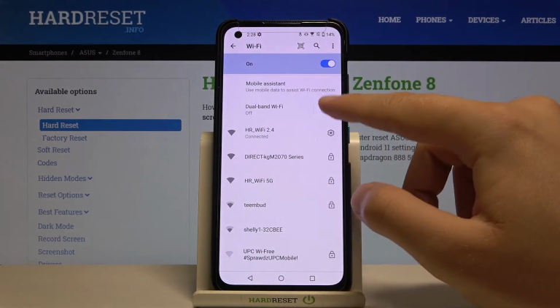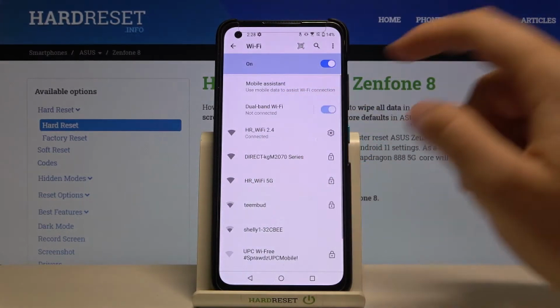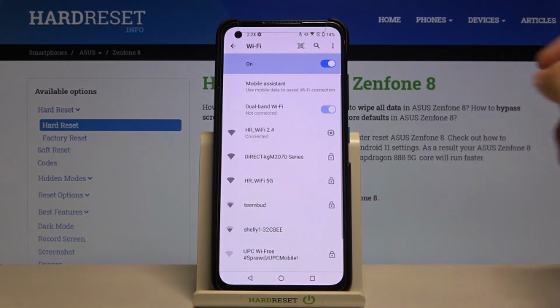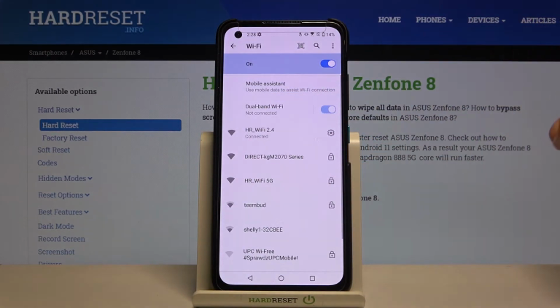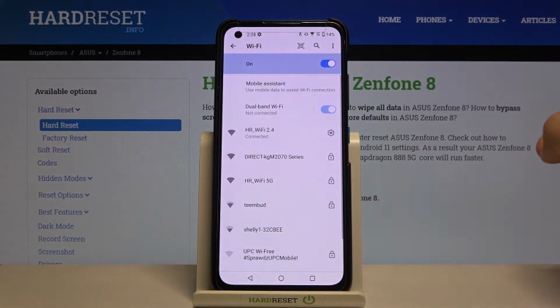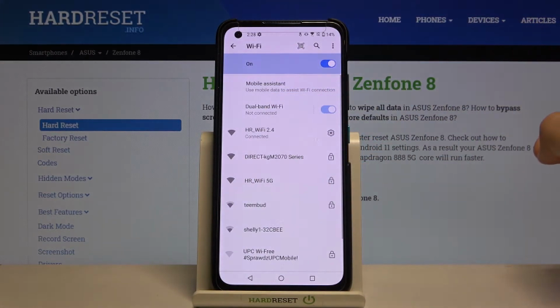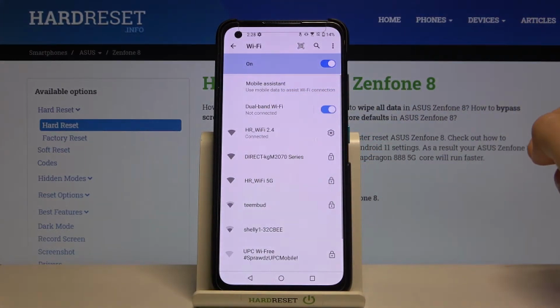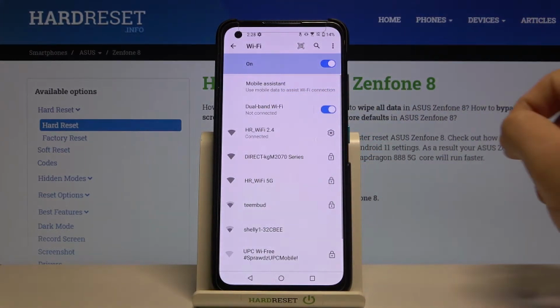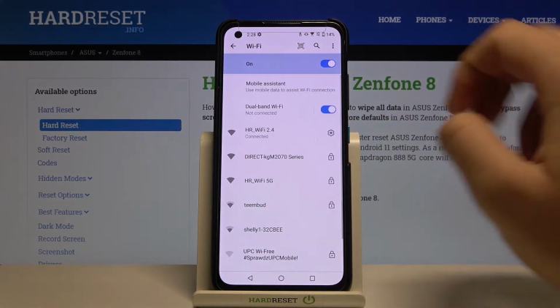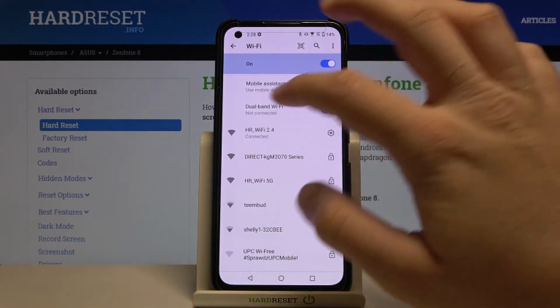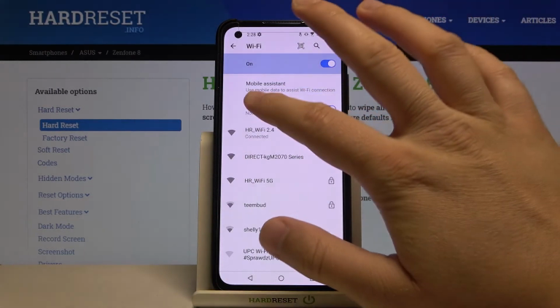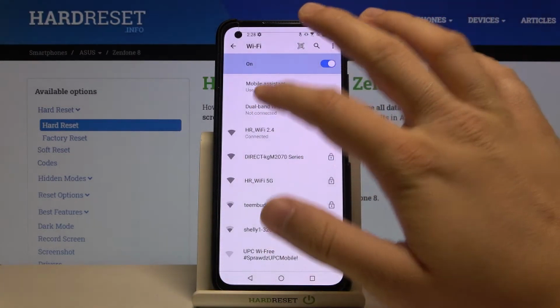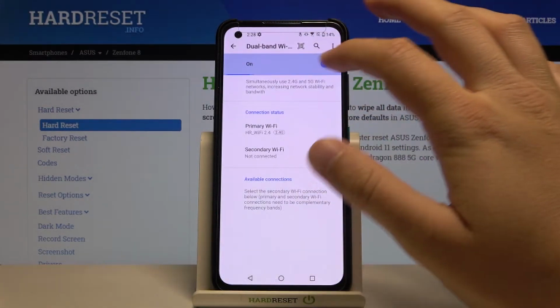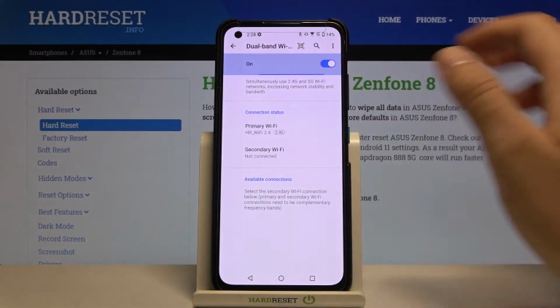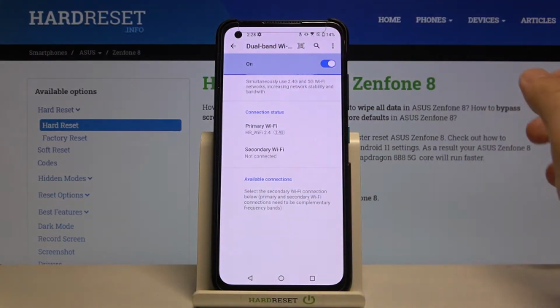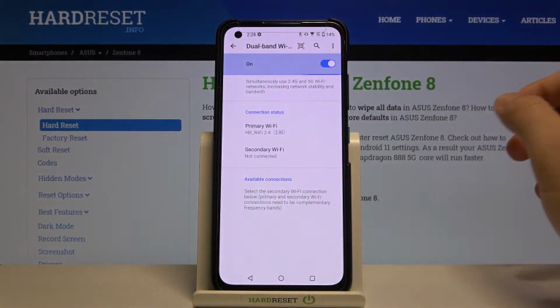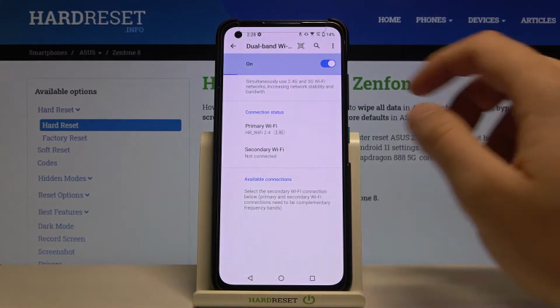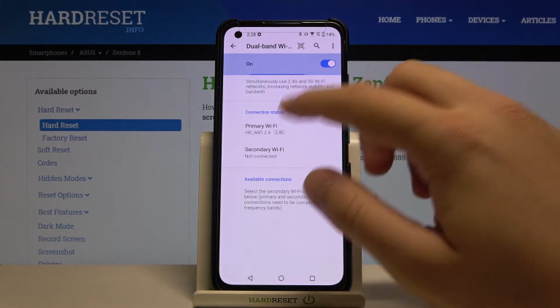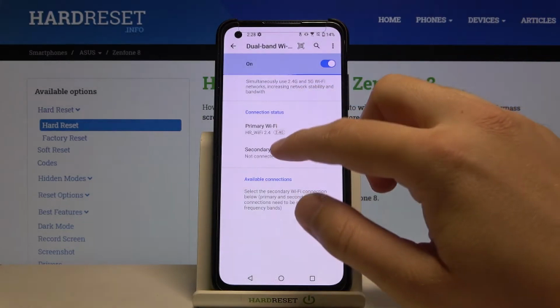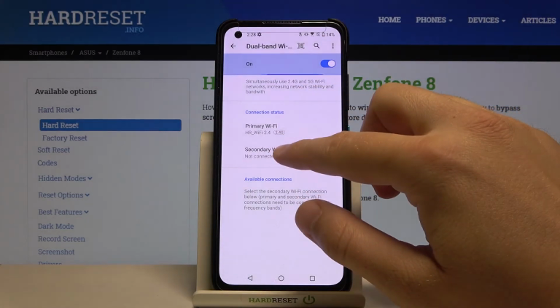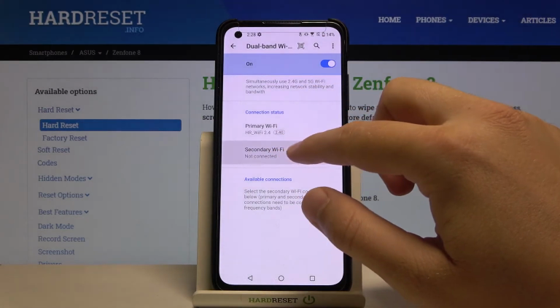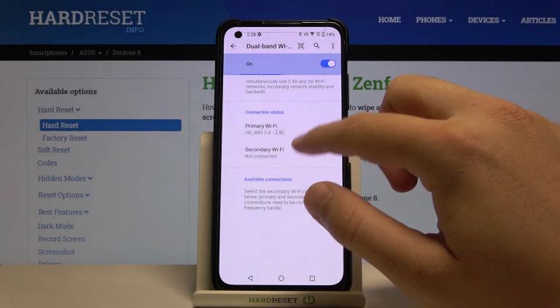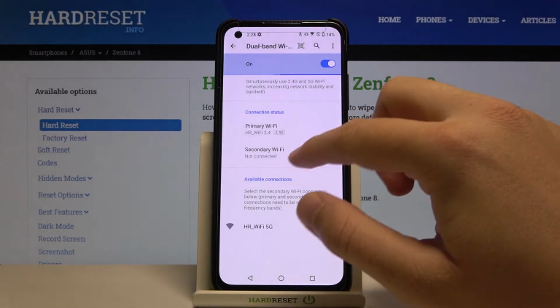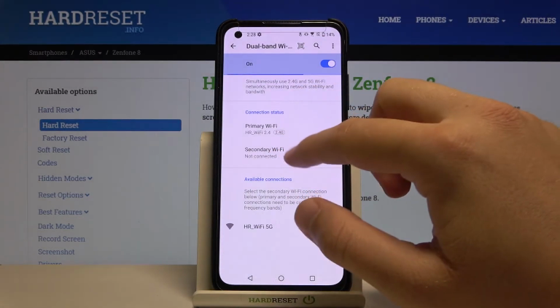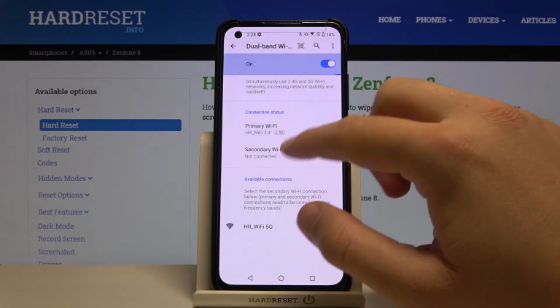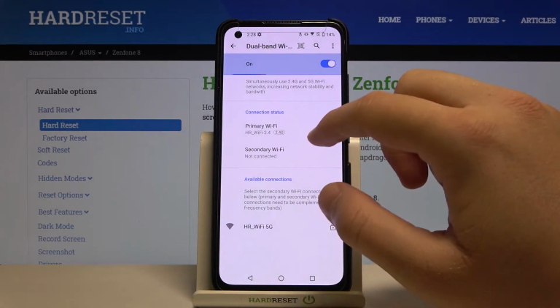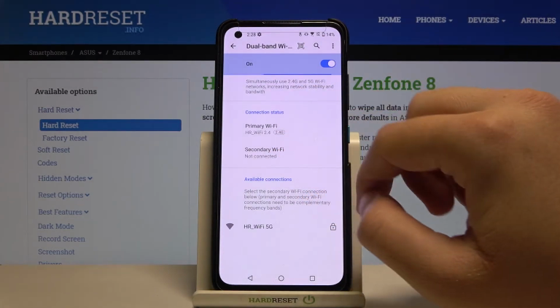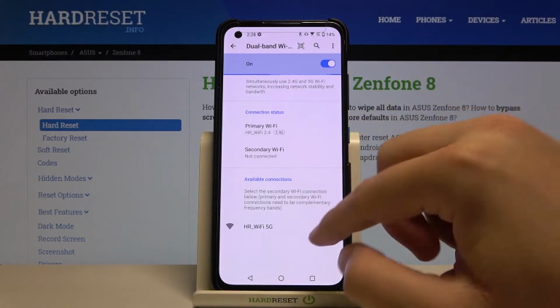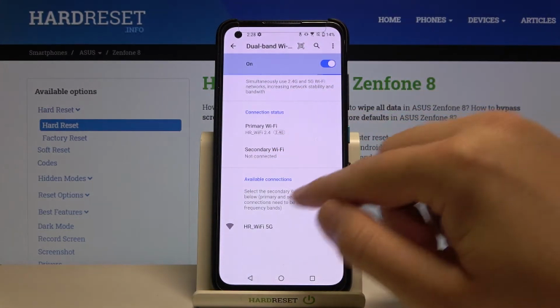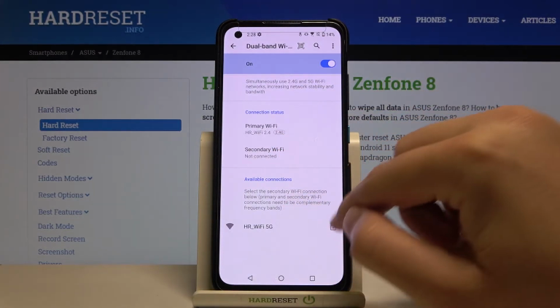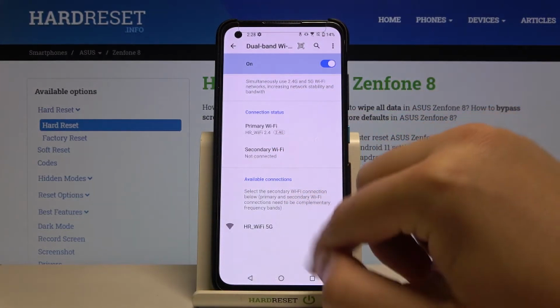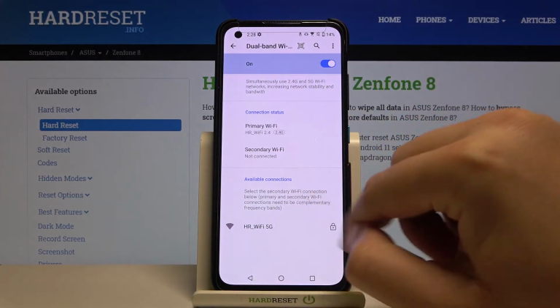So let's tap on the switcher to enable this one. When you click here you can connect to the secondary Wi-Fi, and here it is.